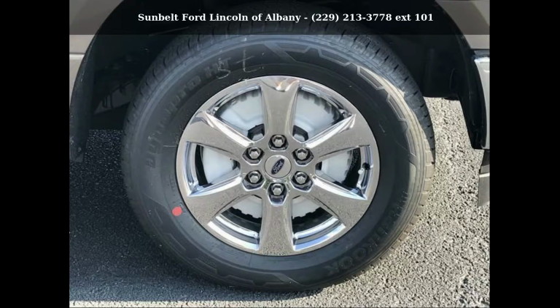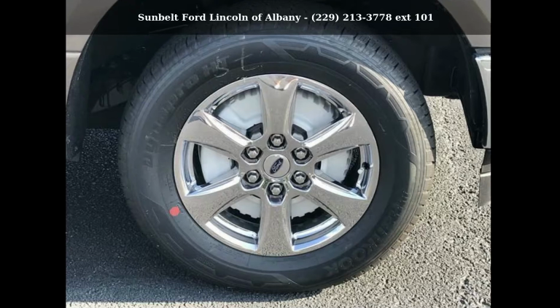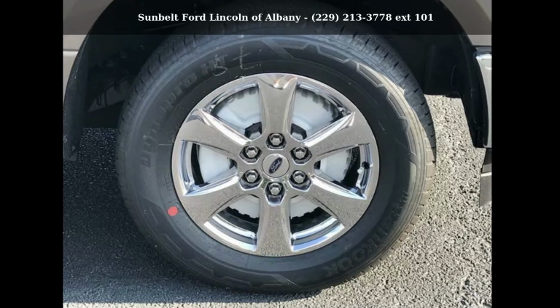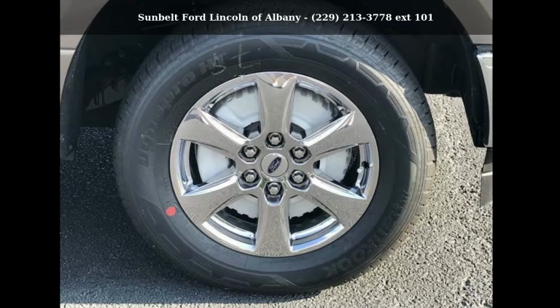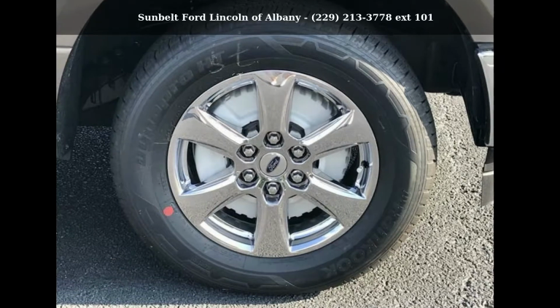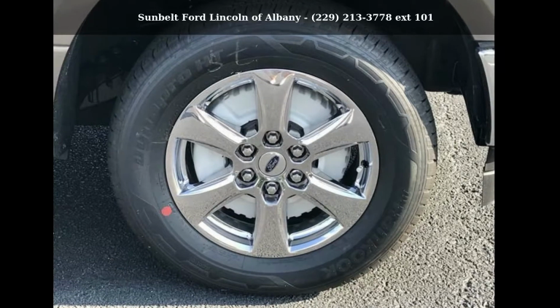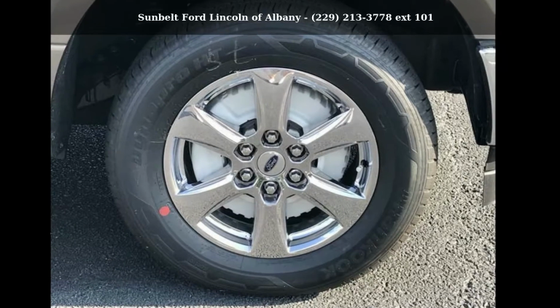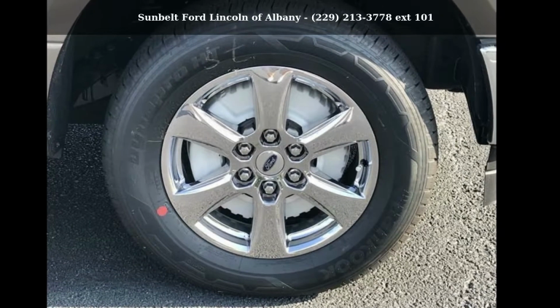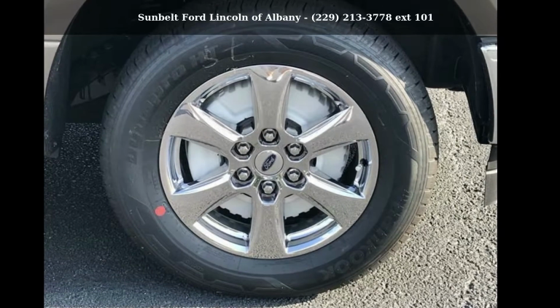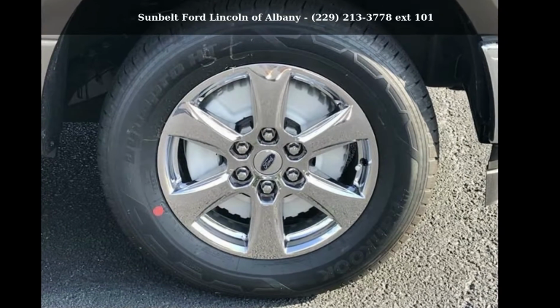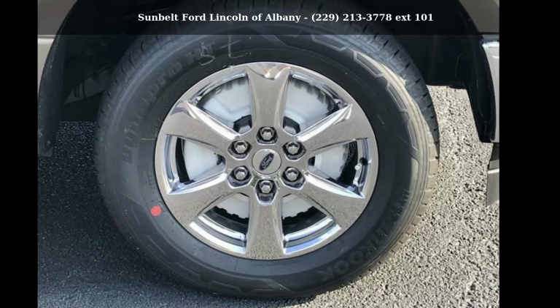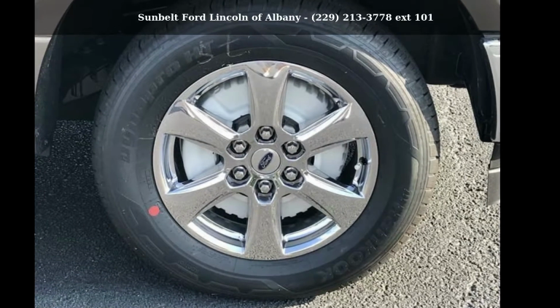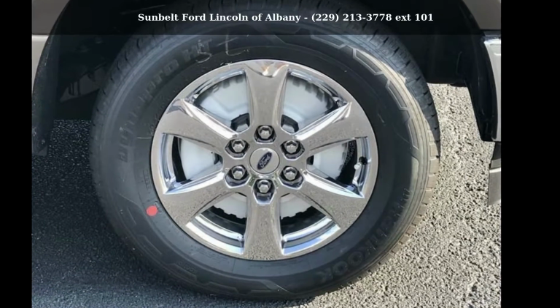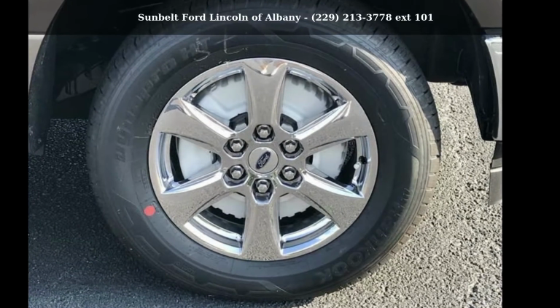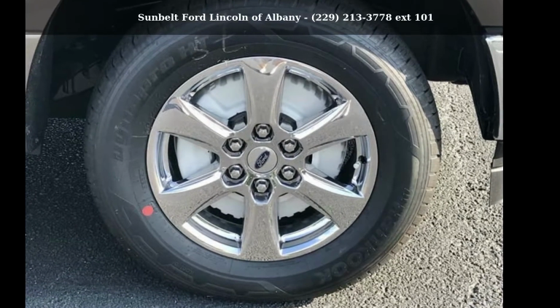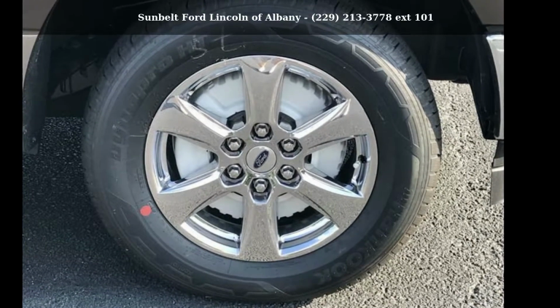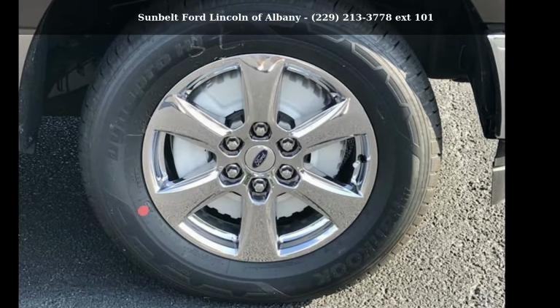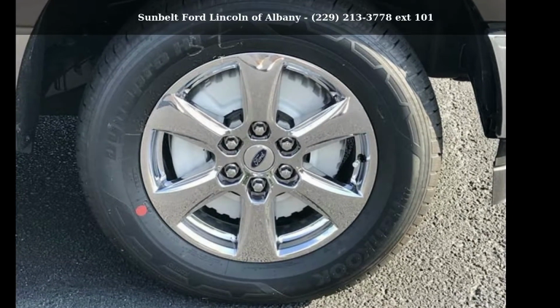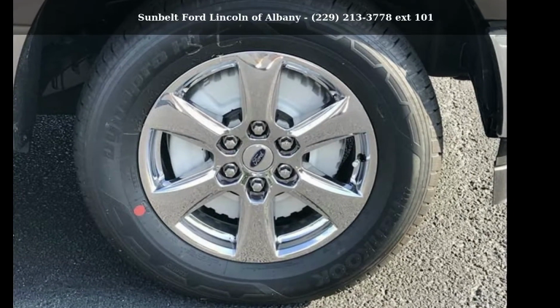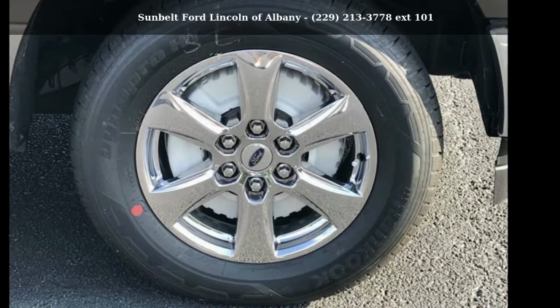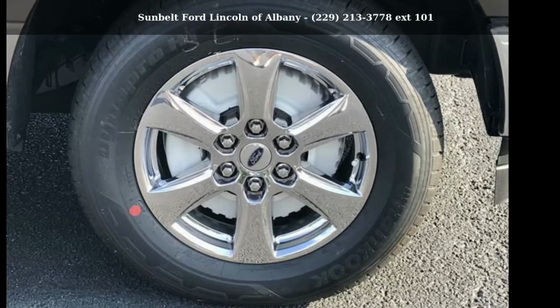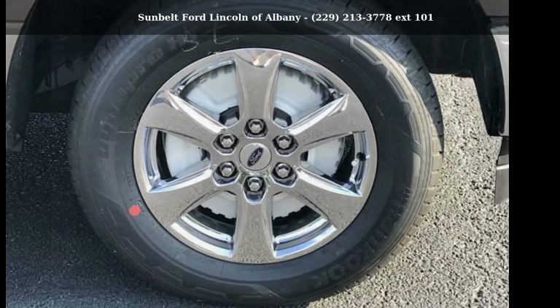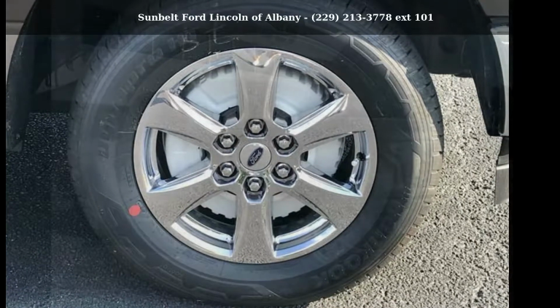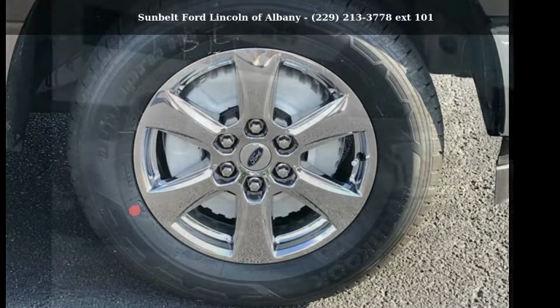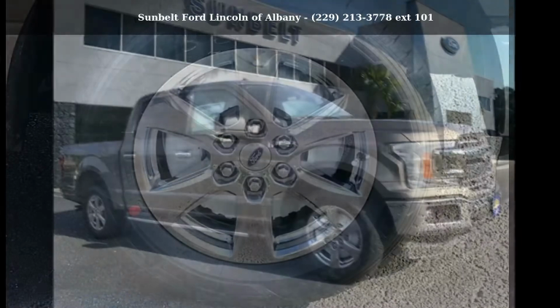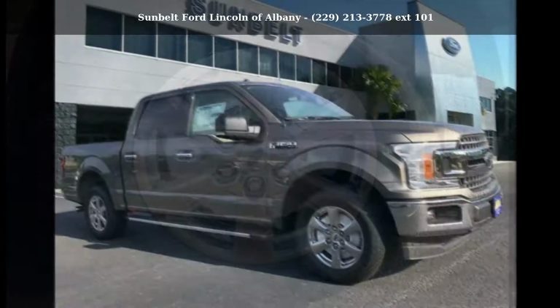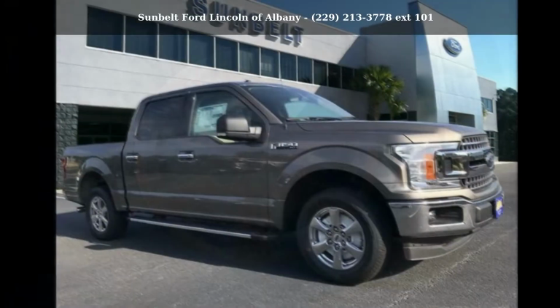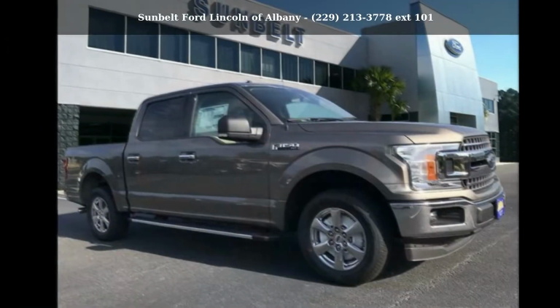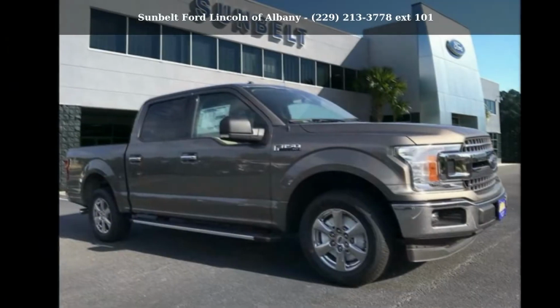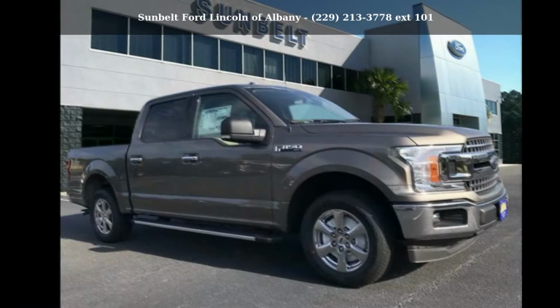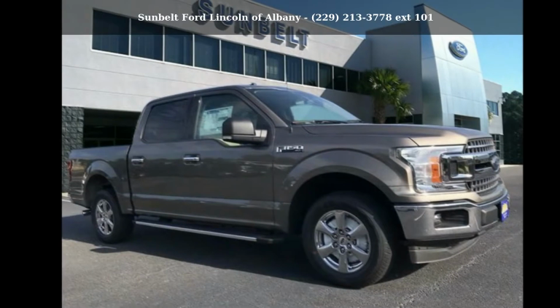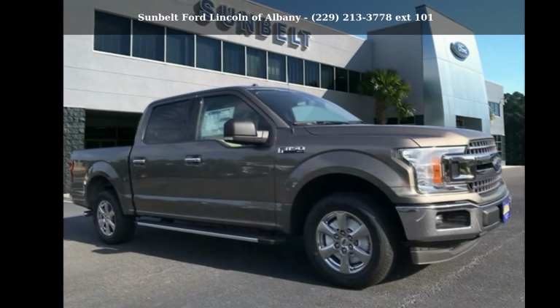Presenting the Ford 2018 F-150. This may be the set of wheels you've been looking for.